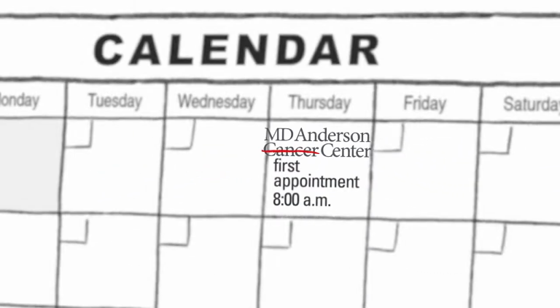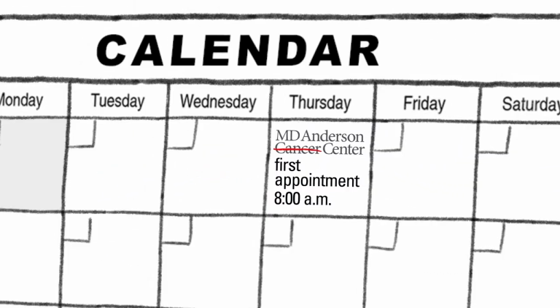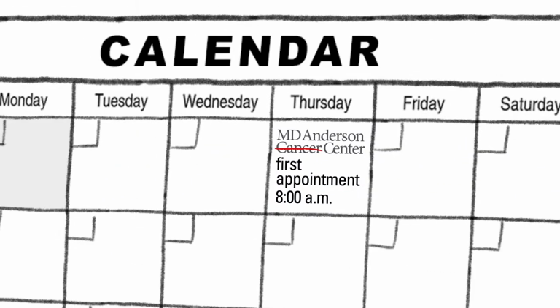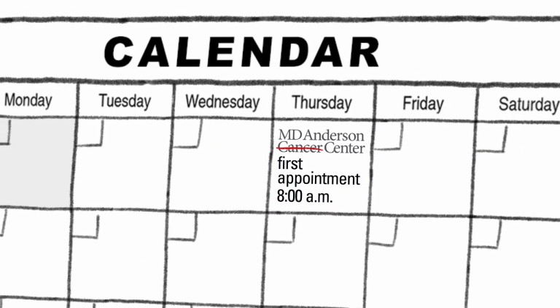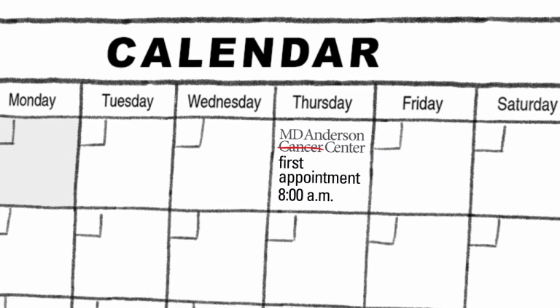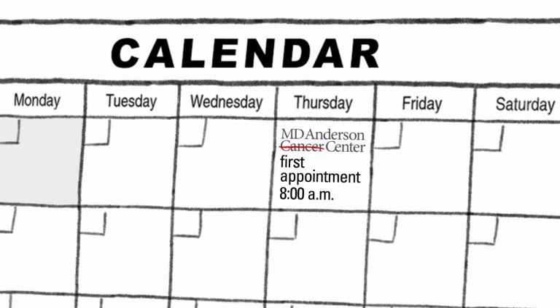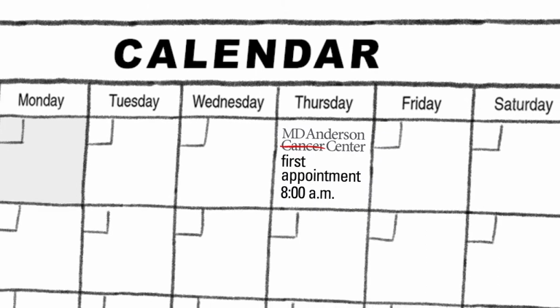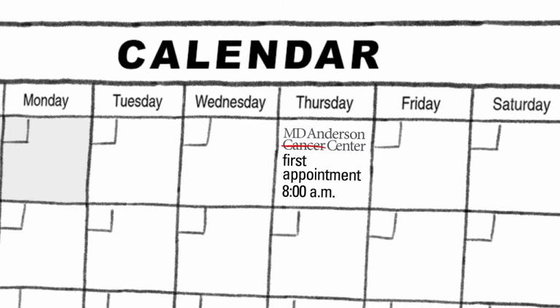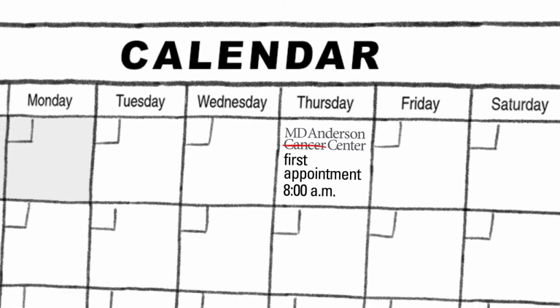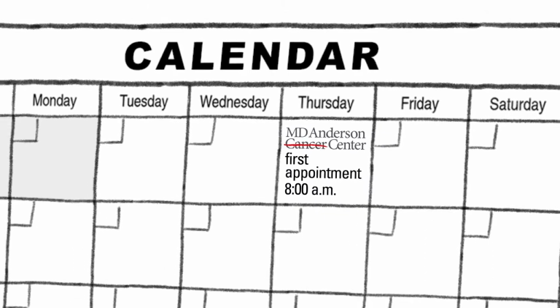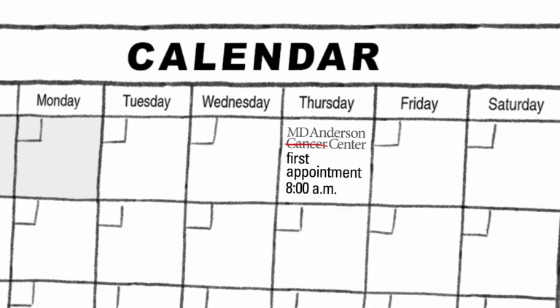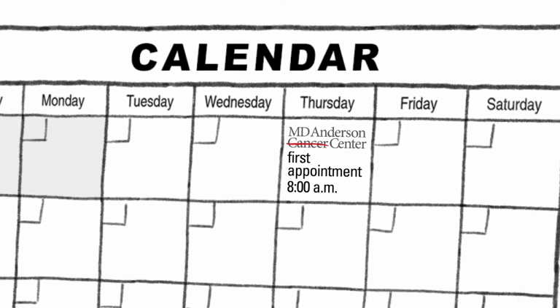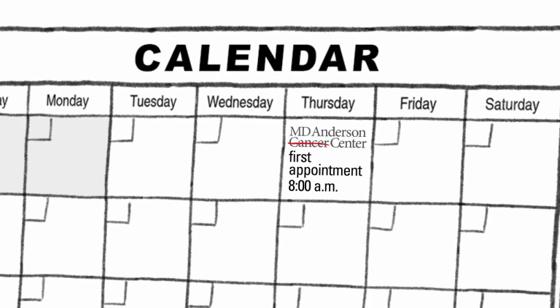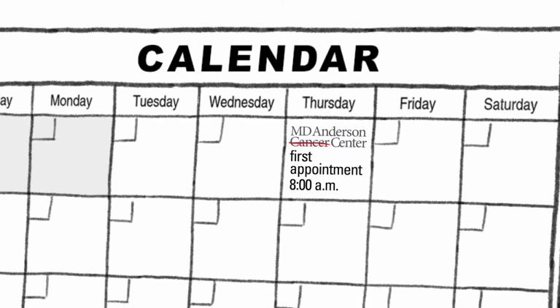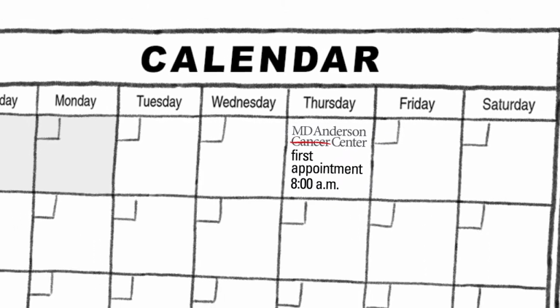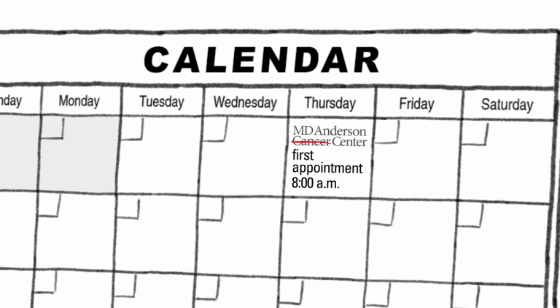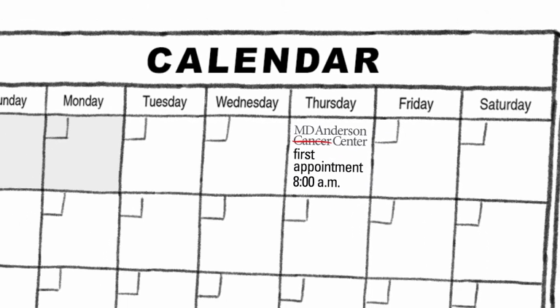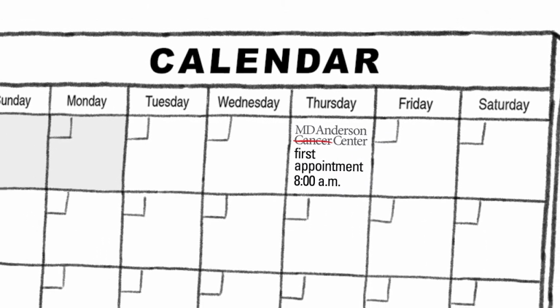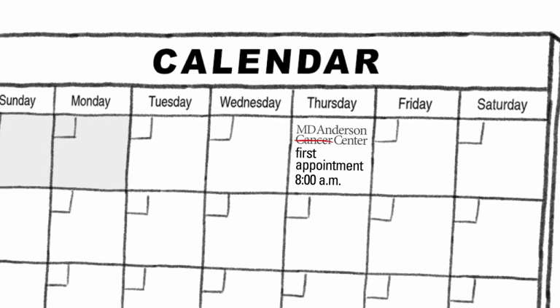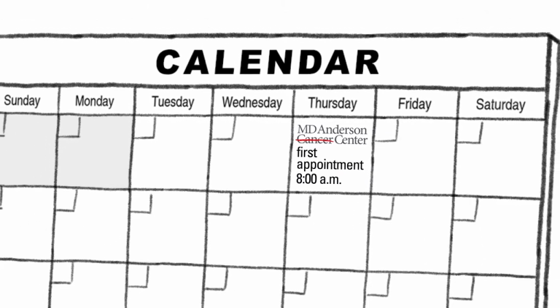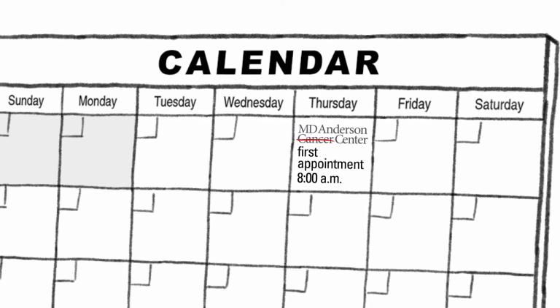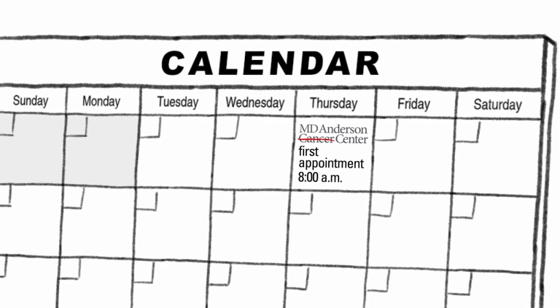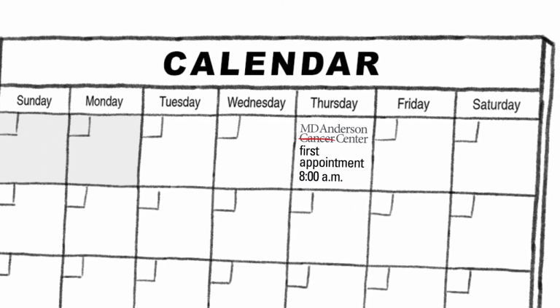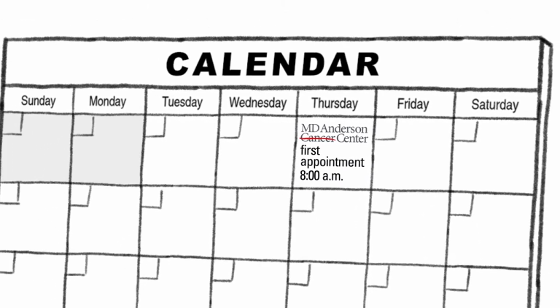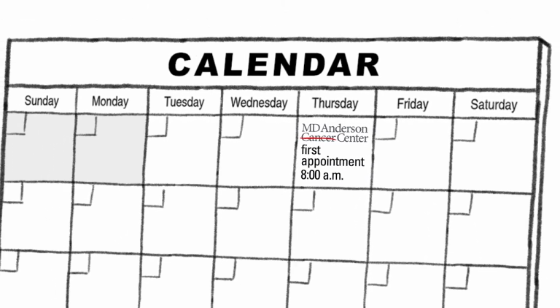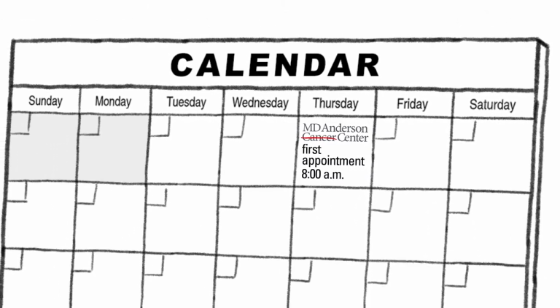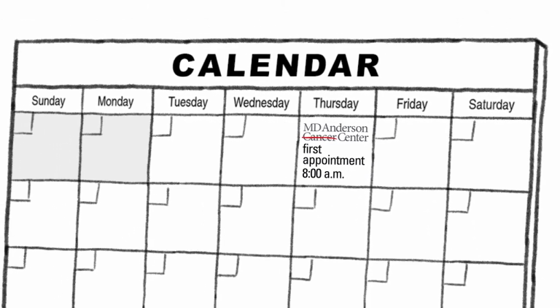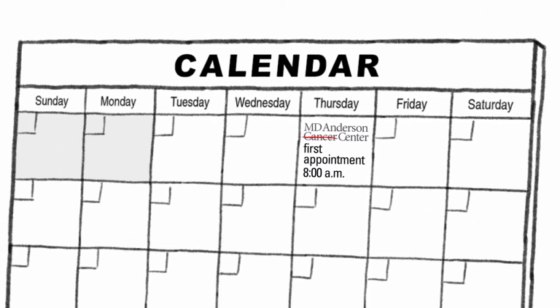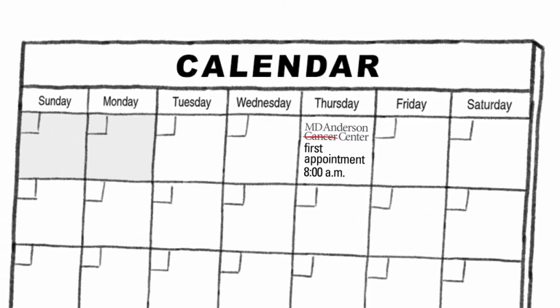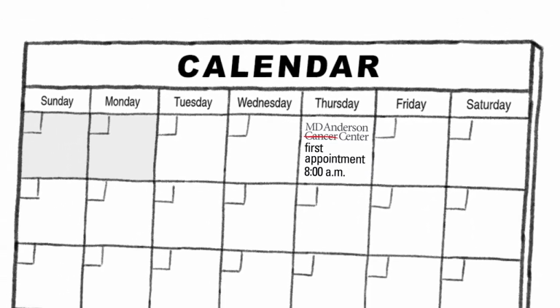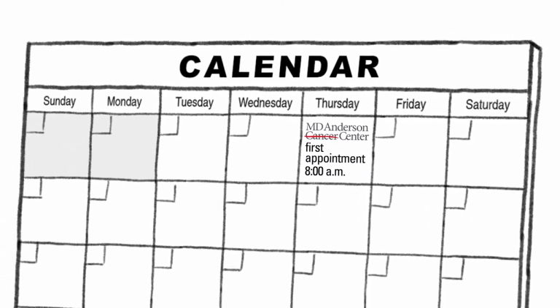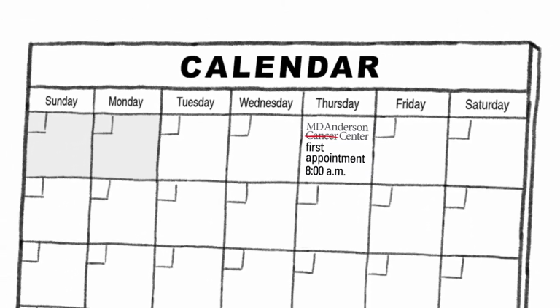Your first appointment at MD Anderson is an important day. Here are a few things to expect.